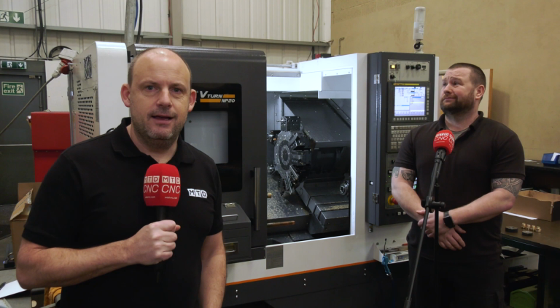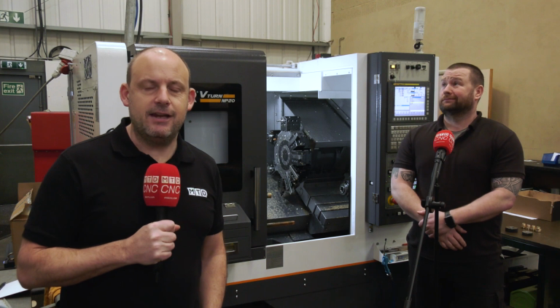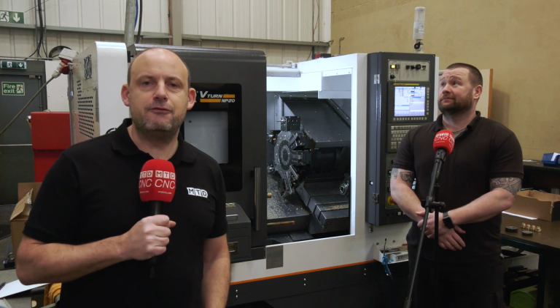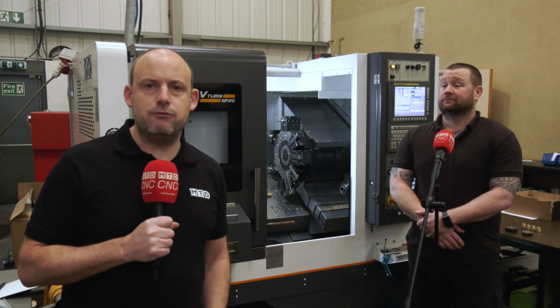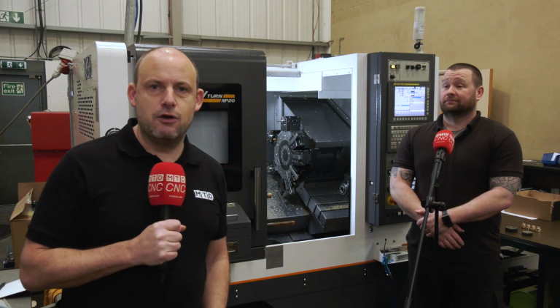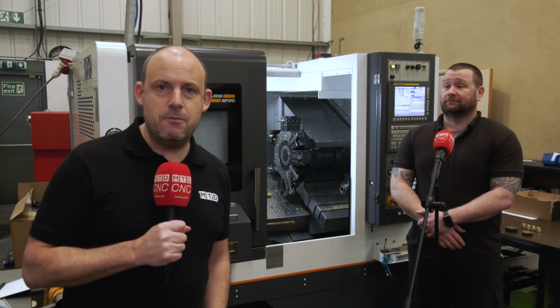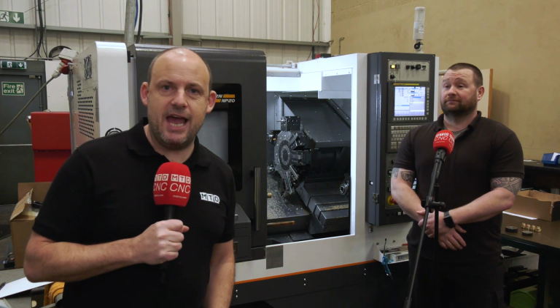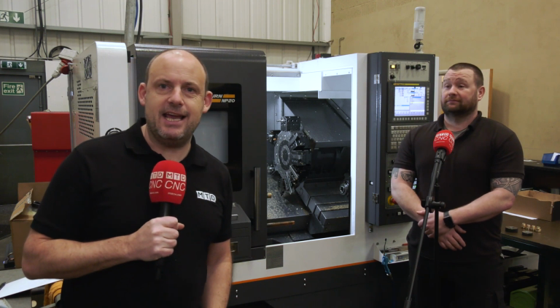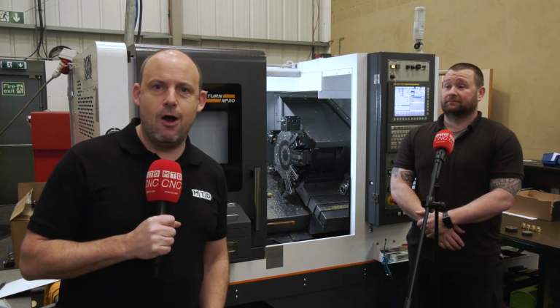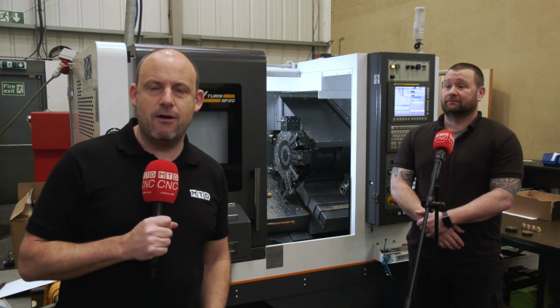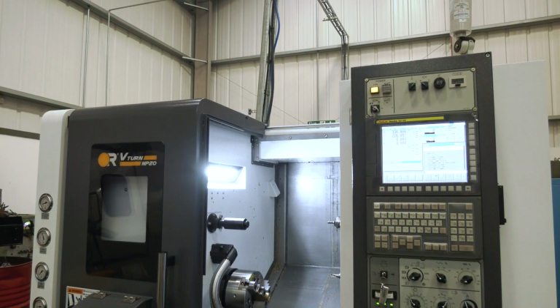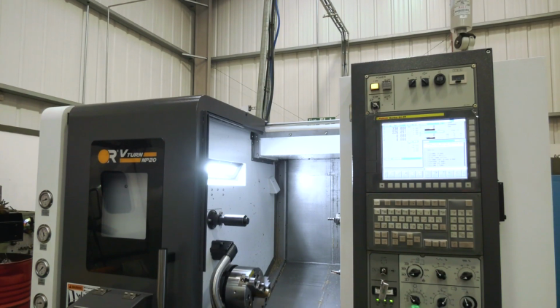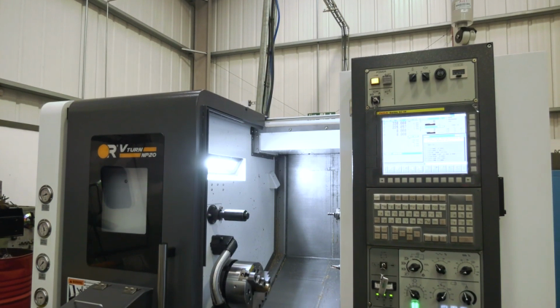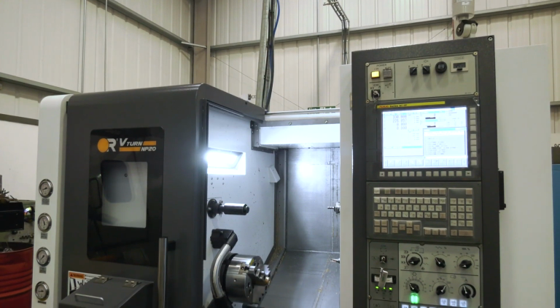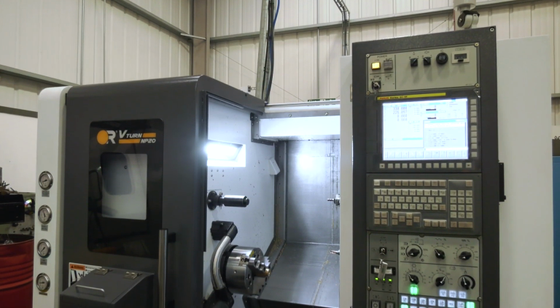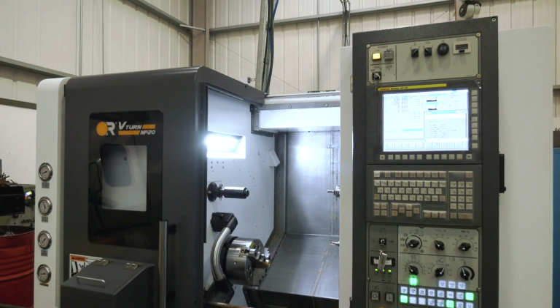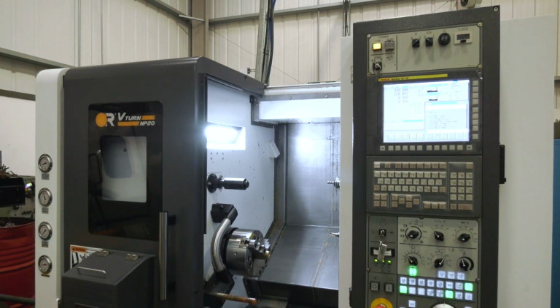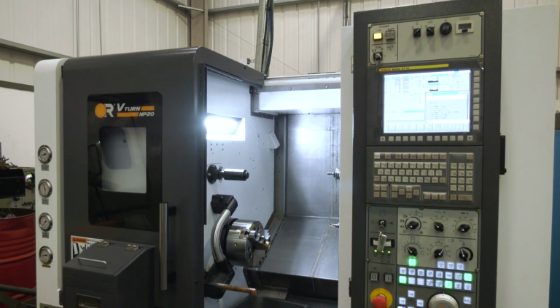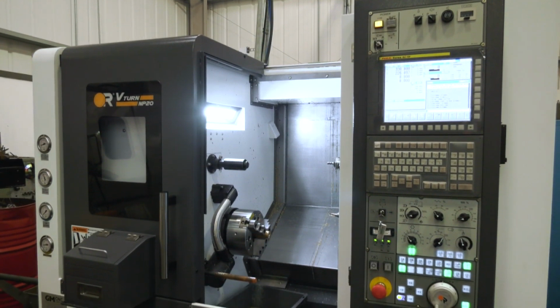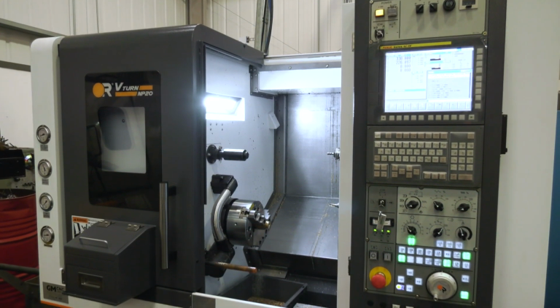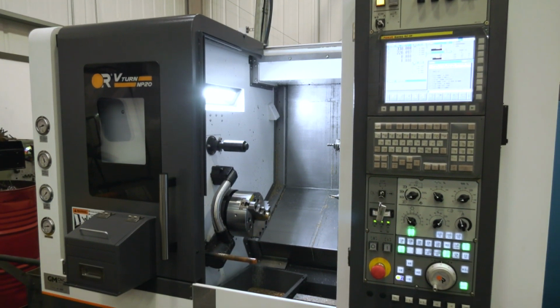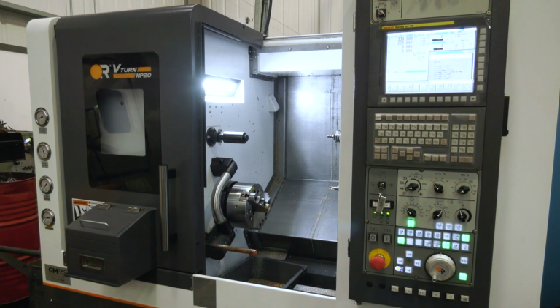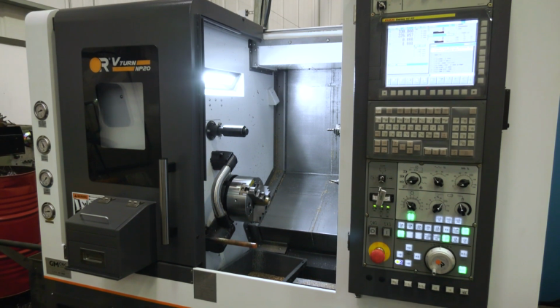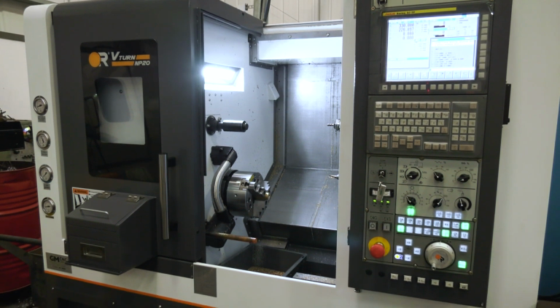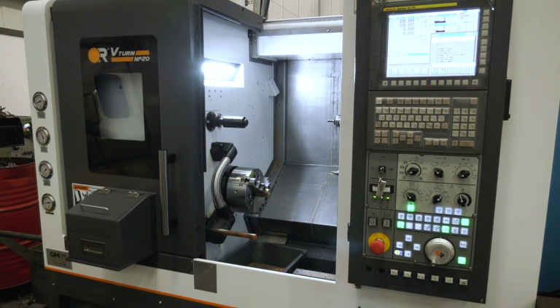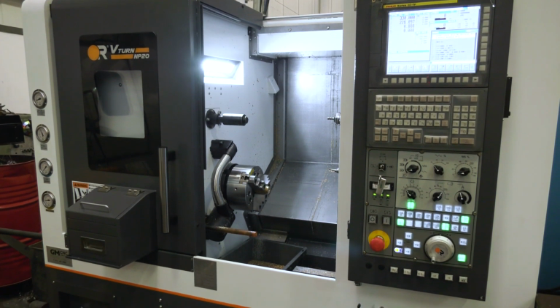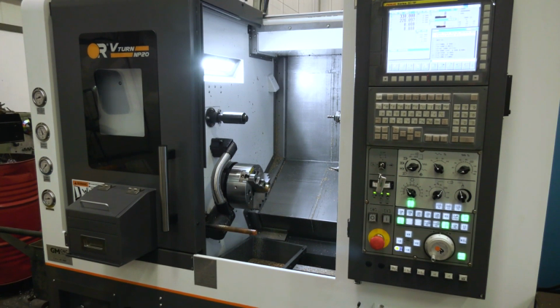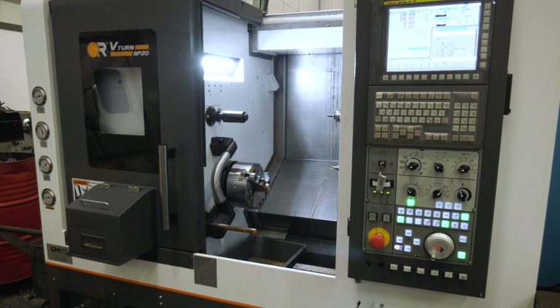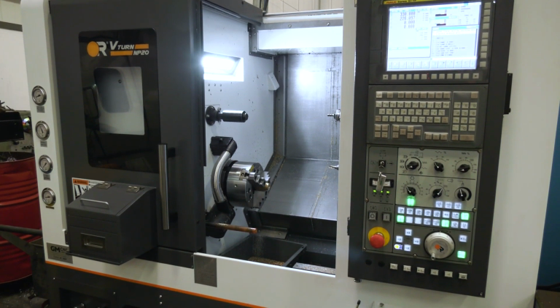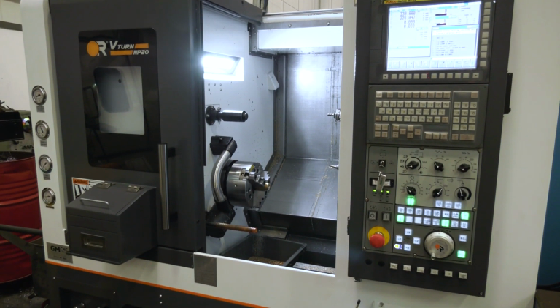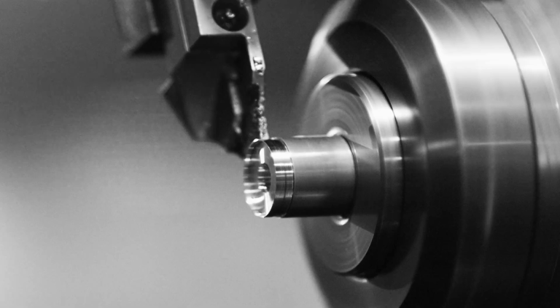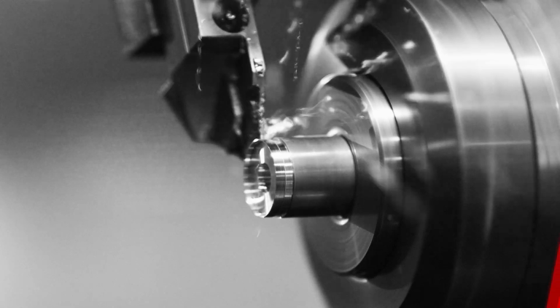Today I've travelled to Ruby Tech in Hull where I've come to look at the installation of a brand new Victor NP20 CNC lathe.